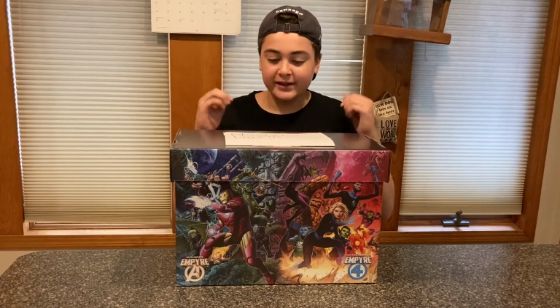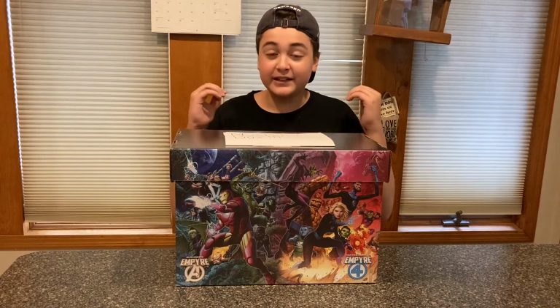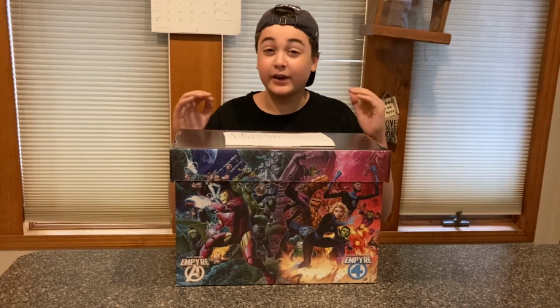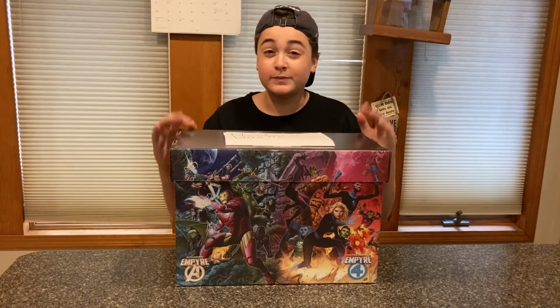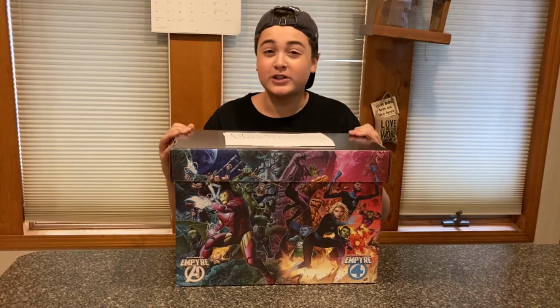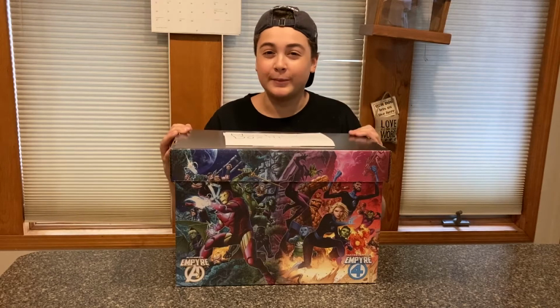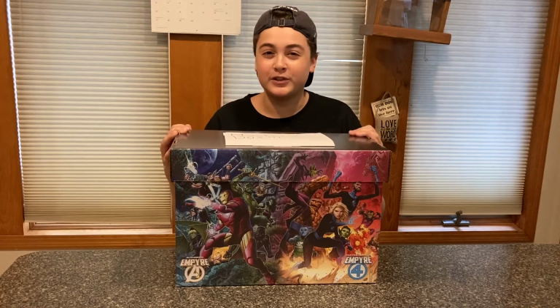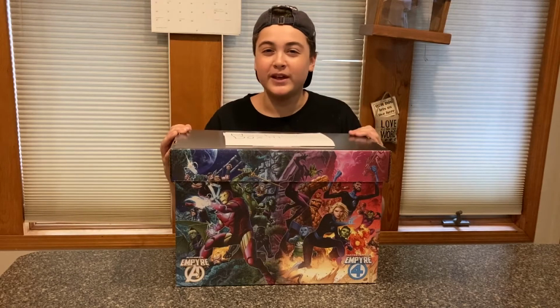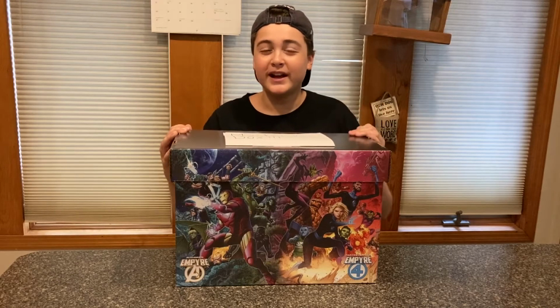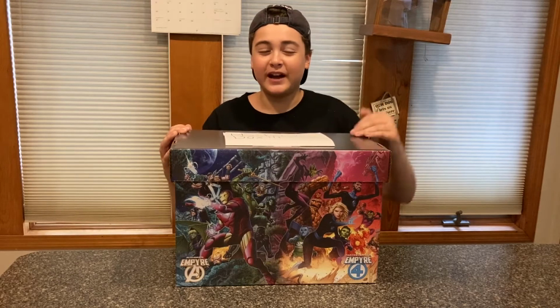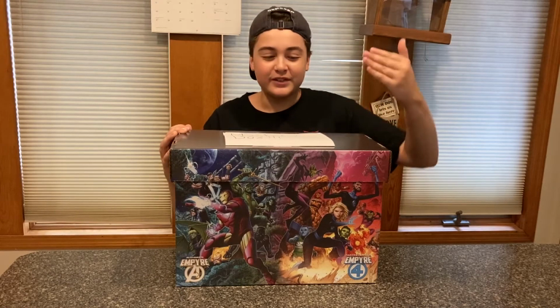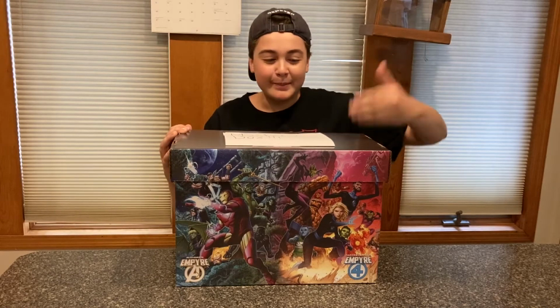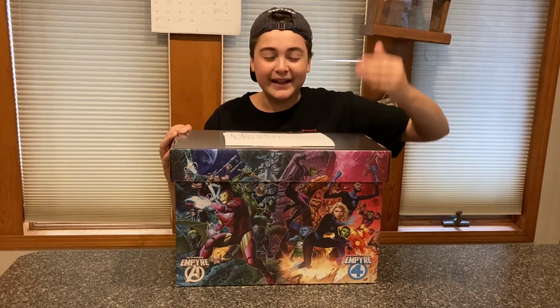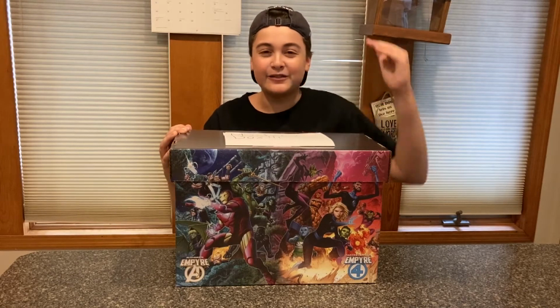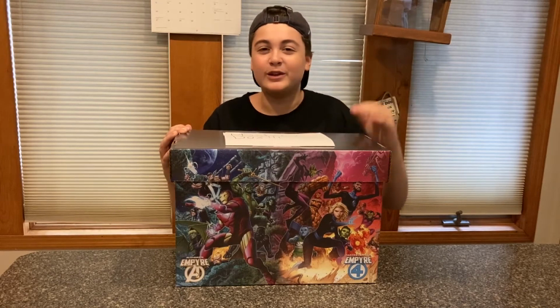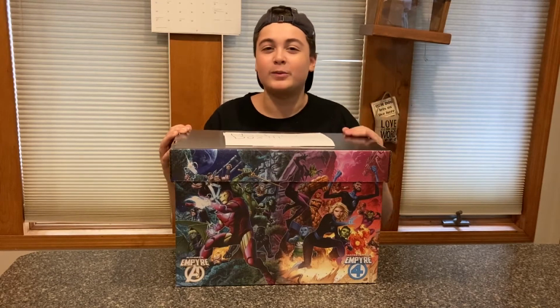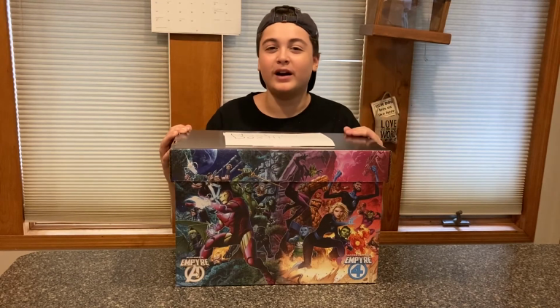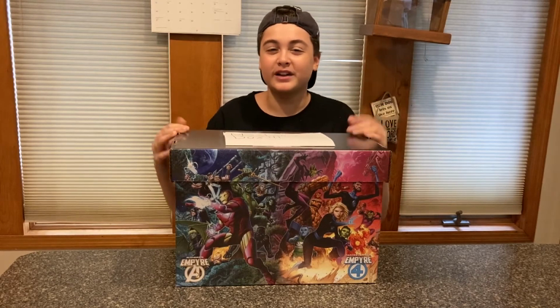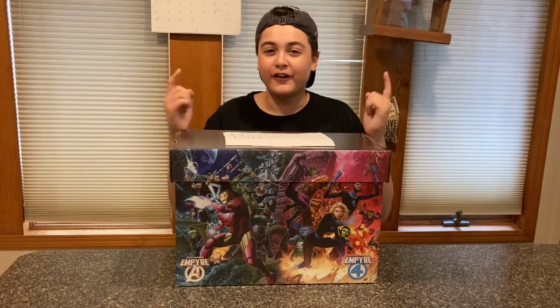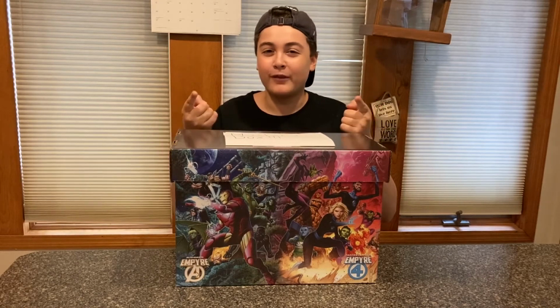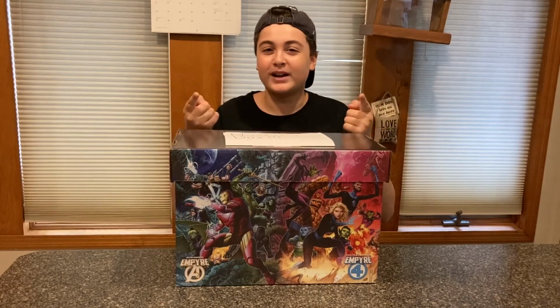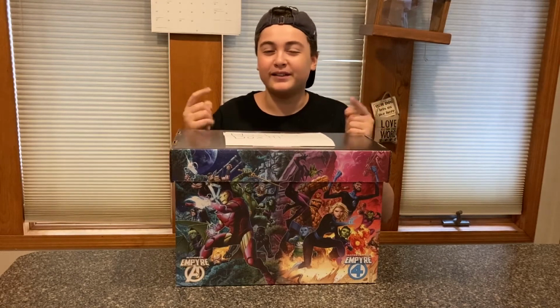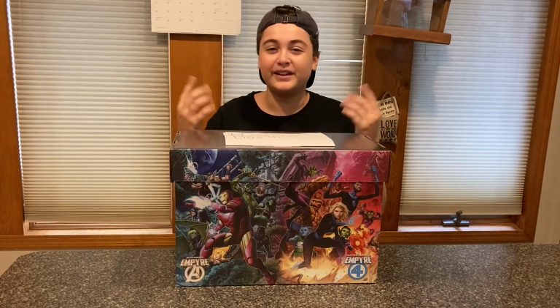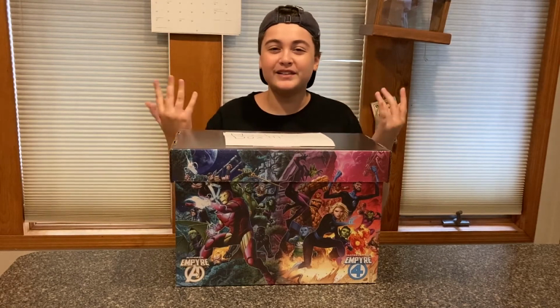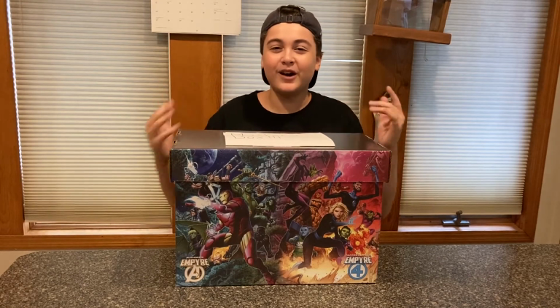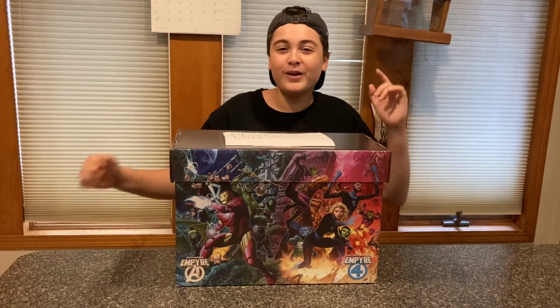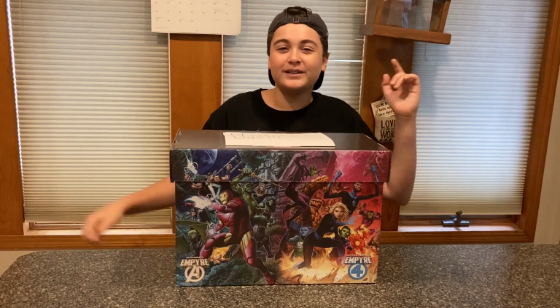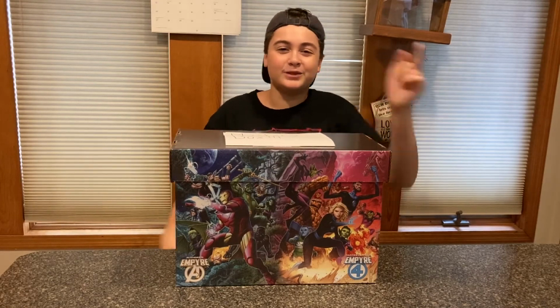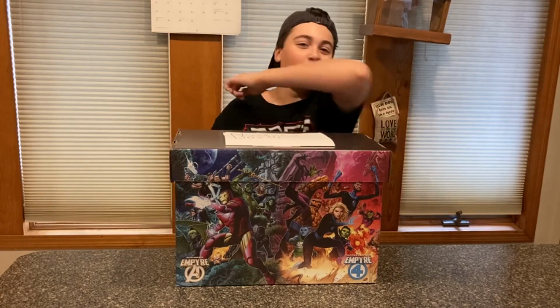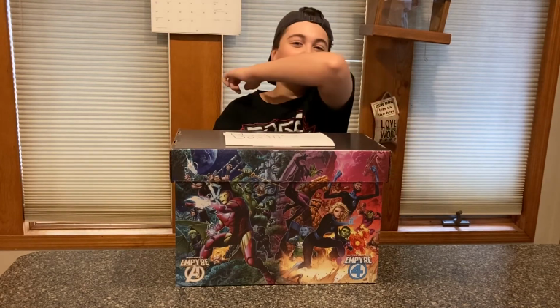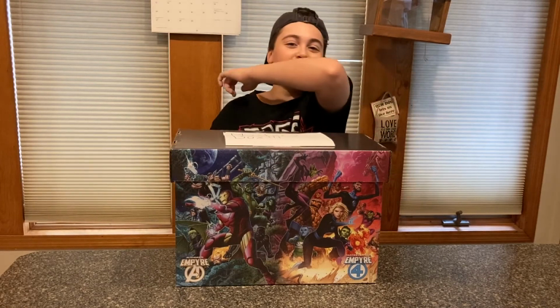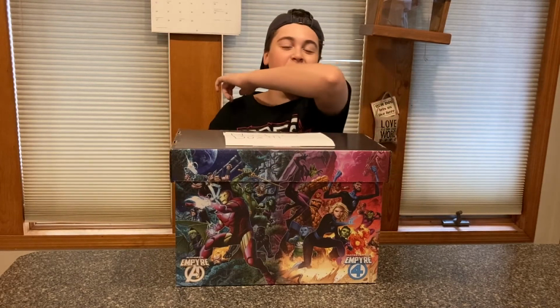Today's a very special episode because I have this massive mystery box from my cousin. Let's roll that intro.